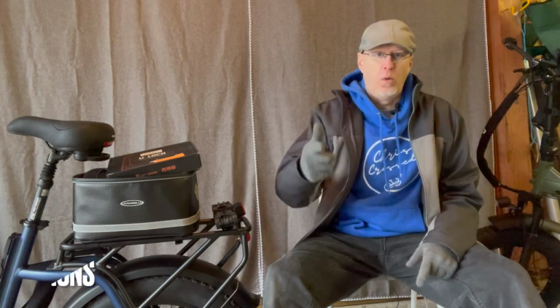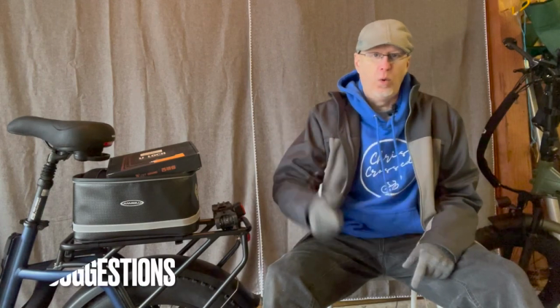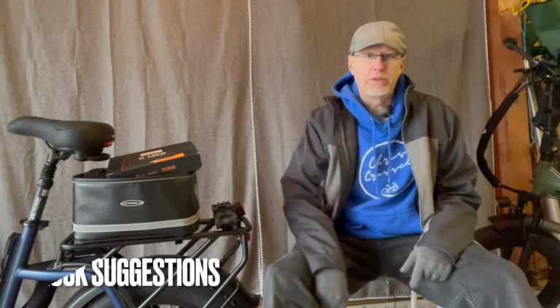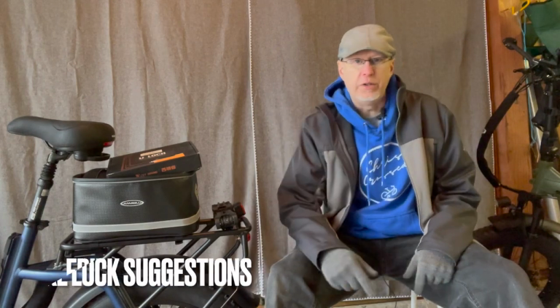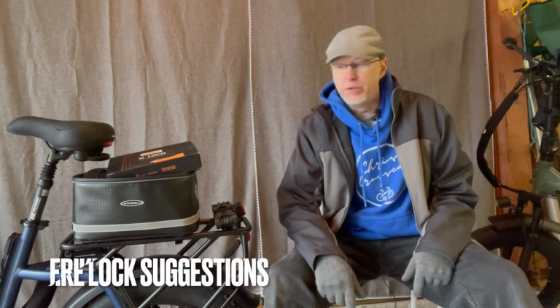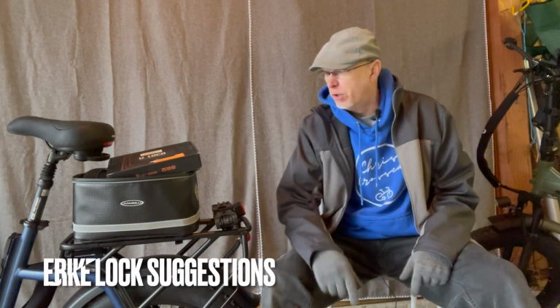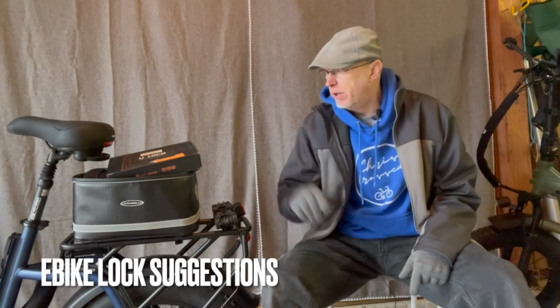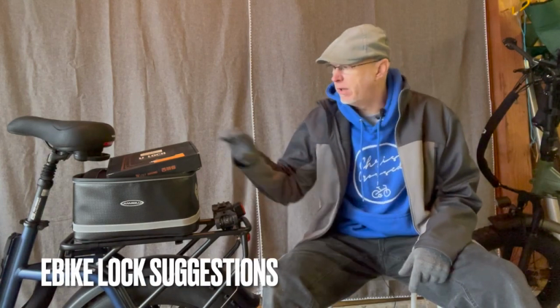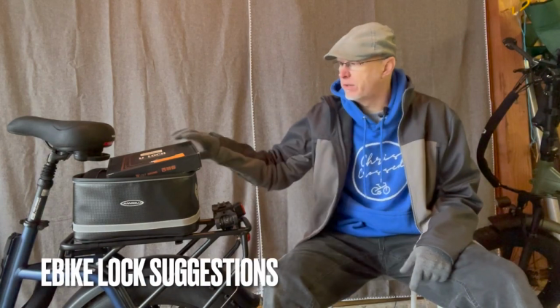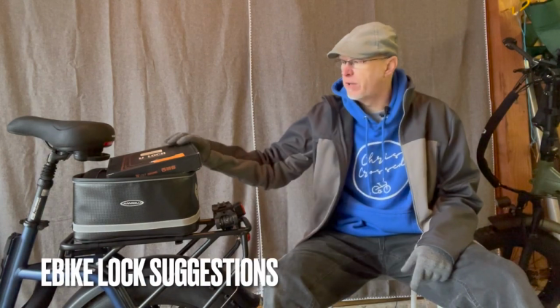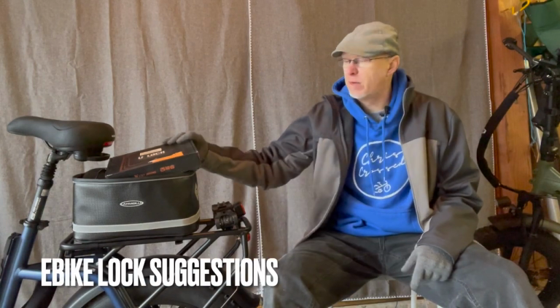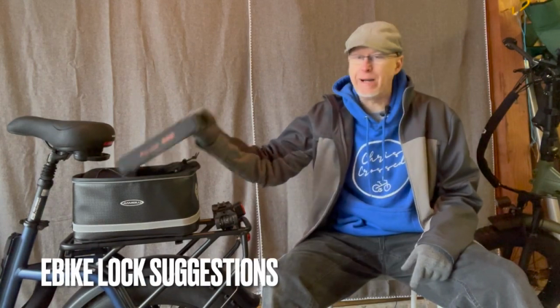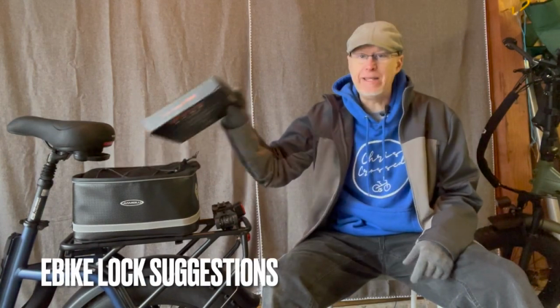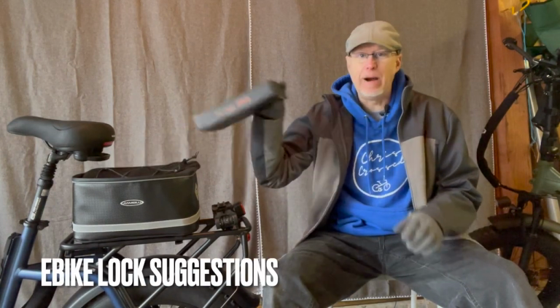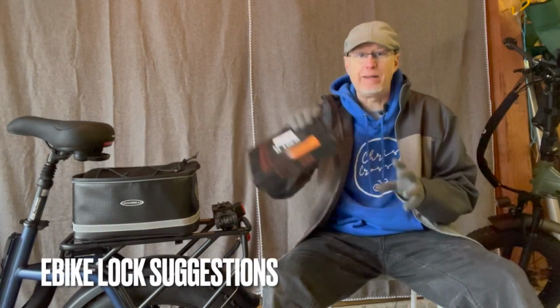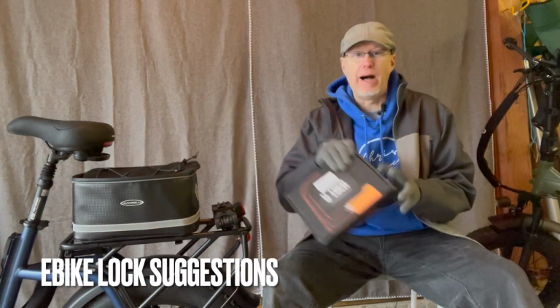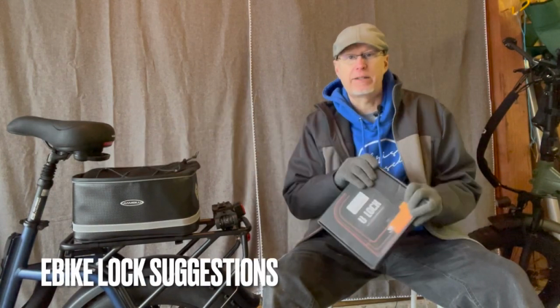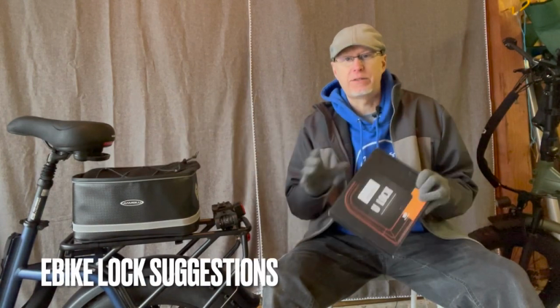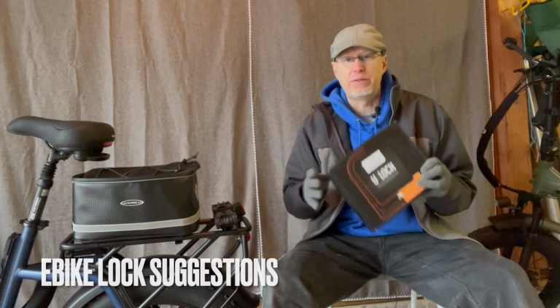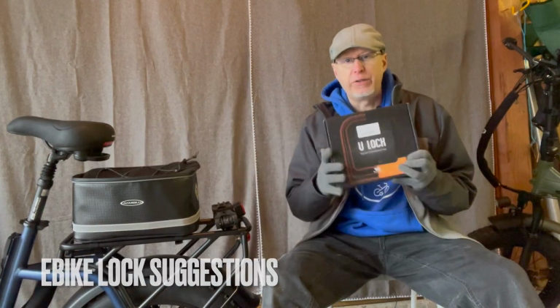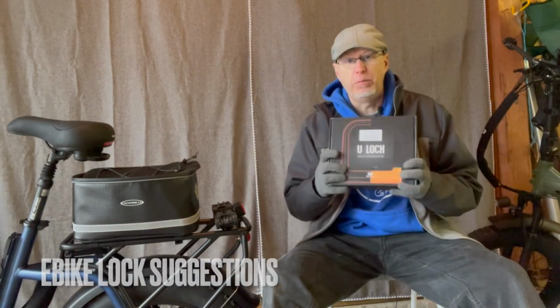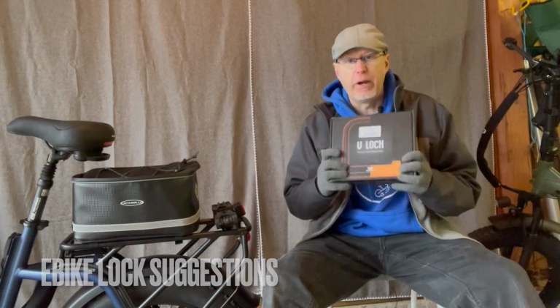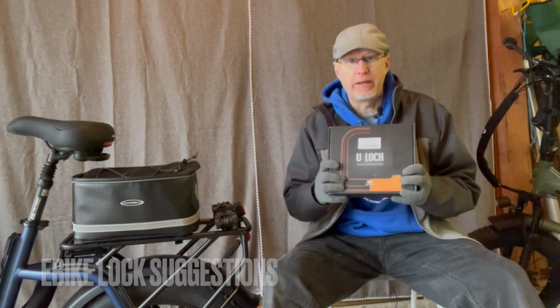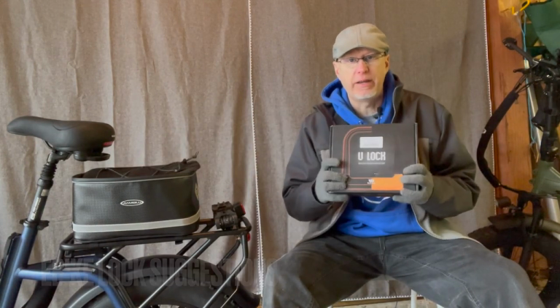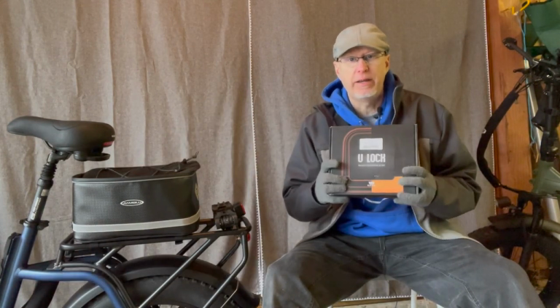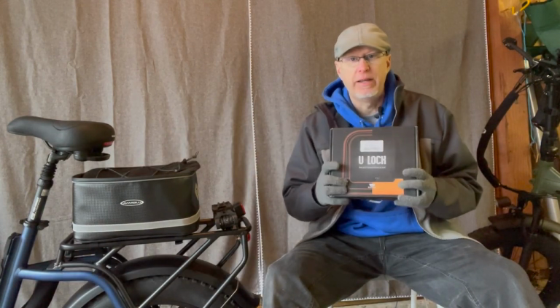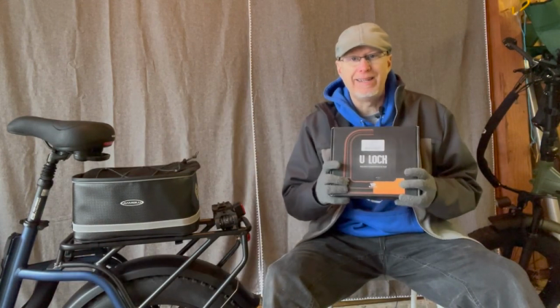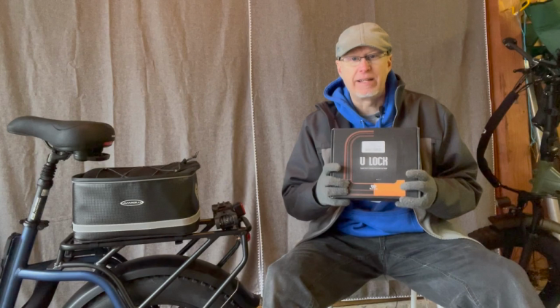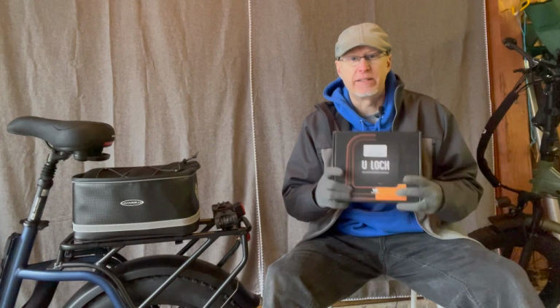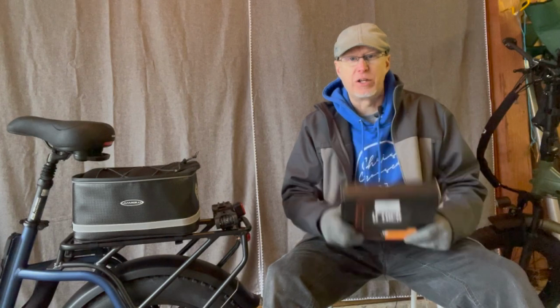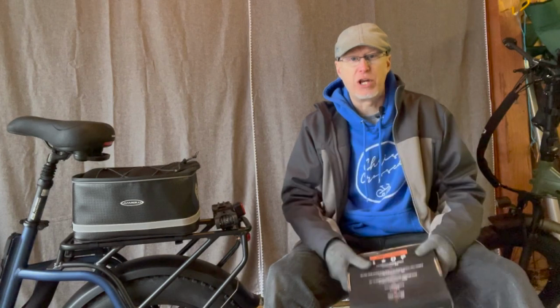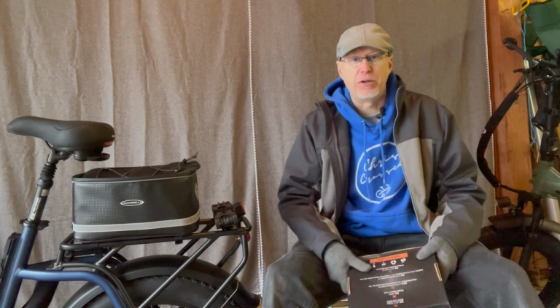What's good YouTube? Let's talk about e-bike locks for your bike next on the channel.